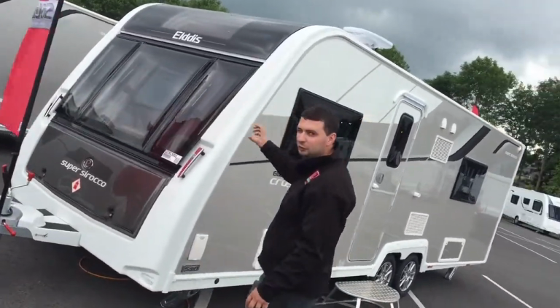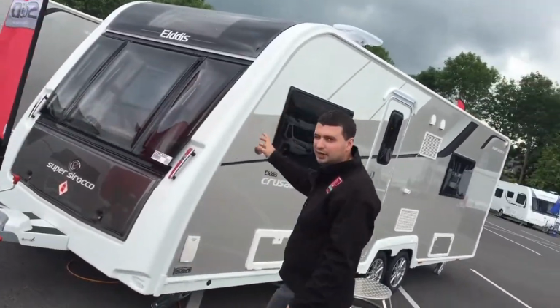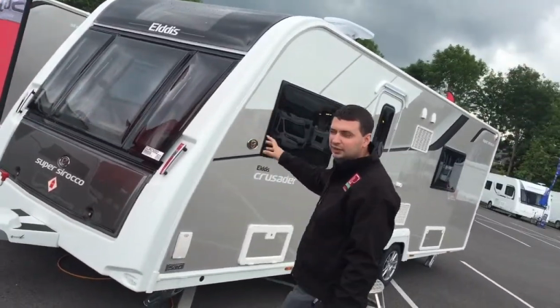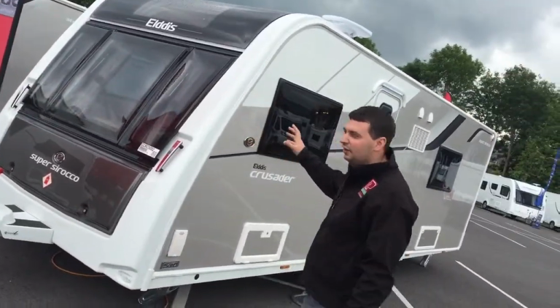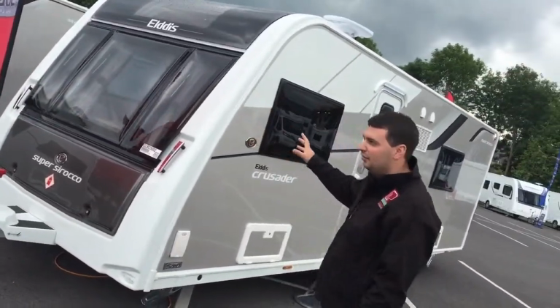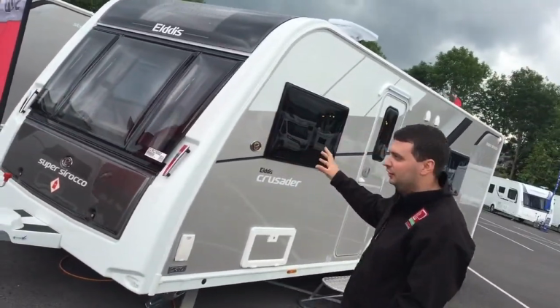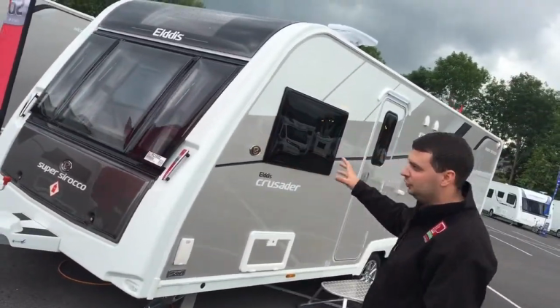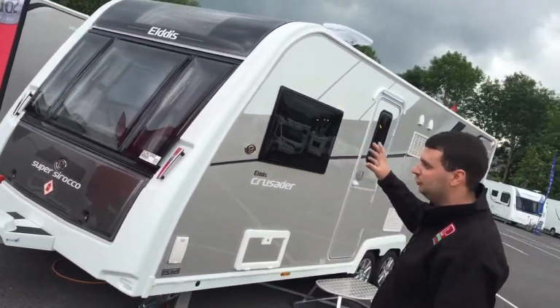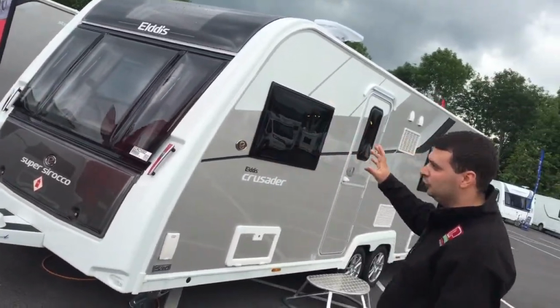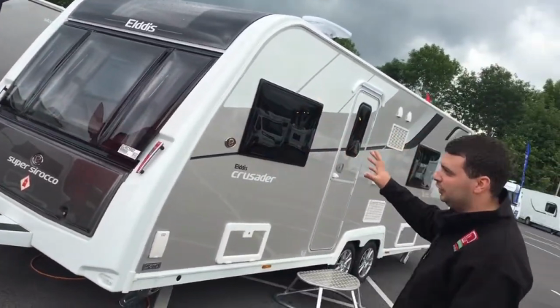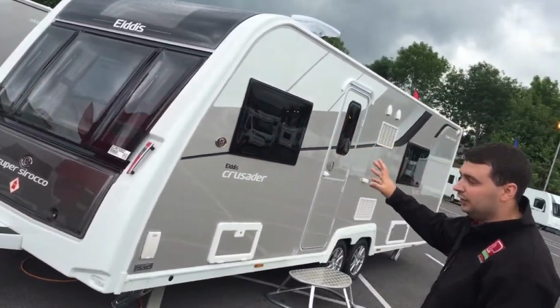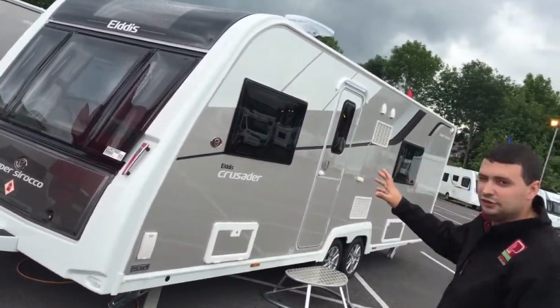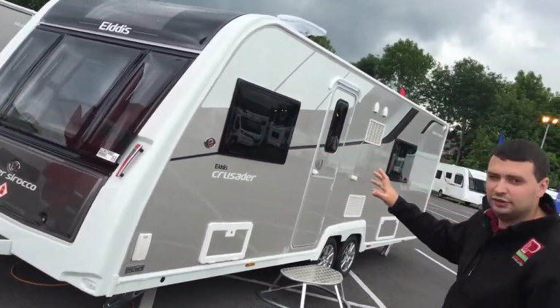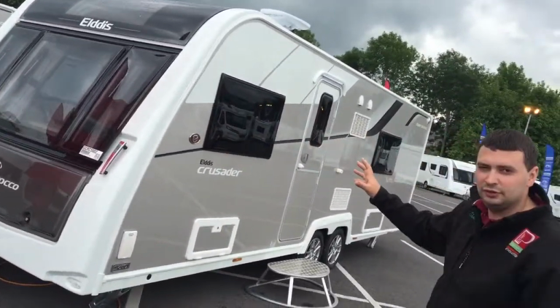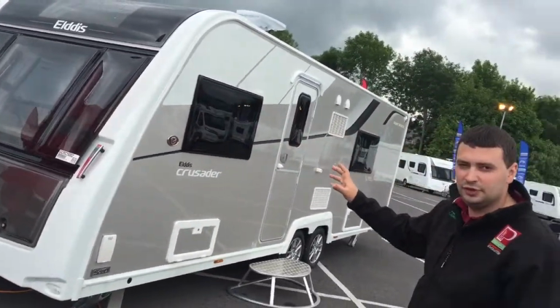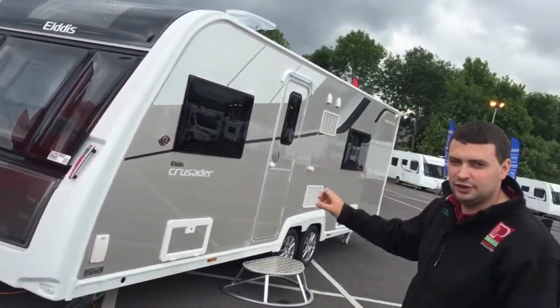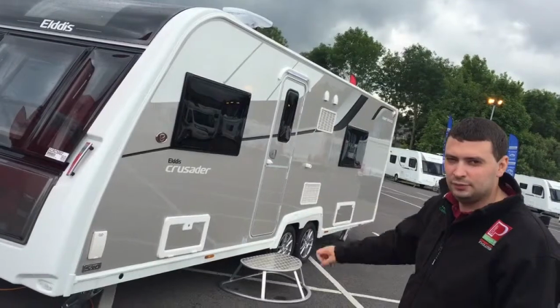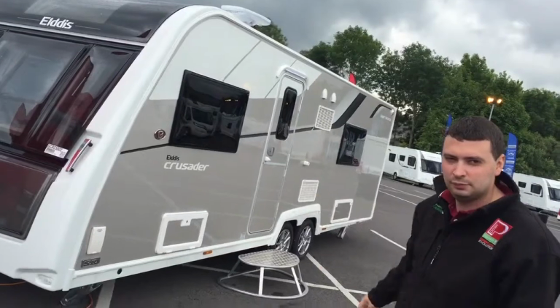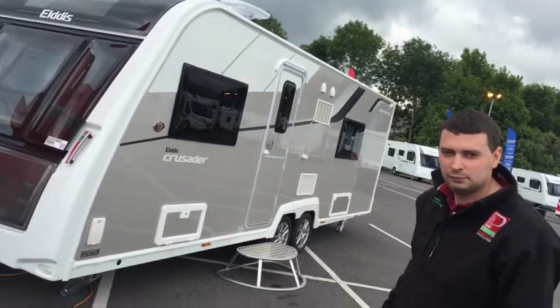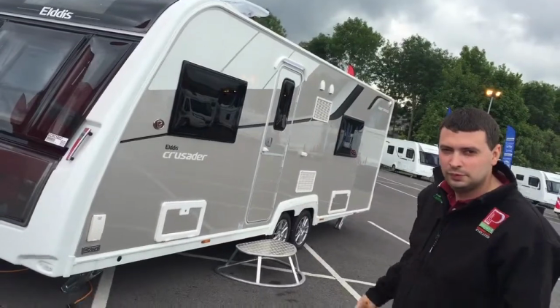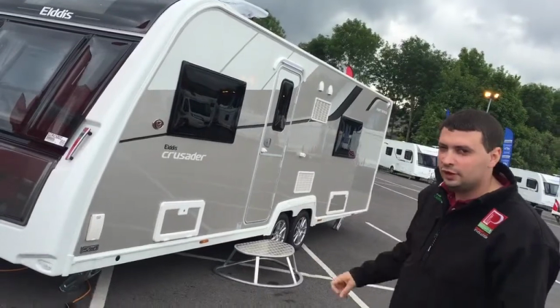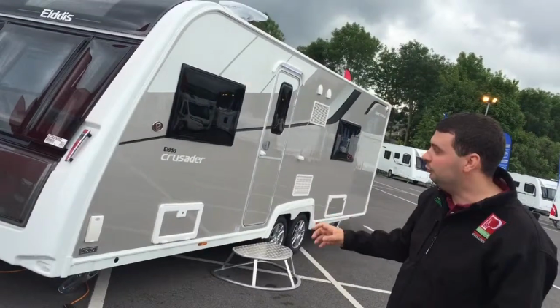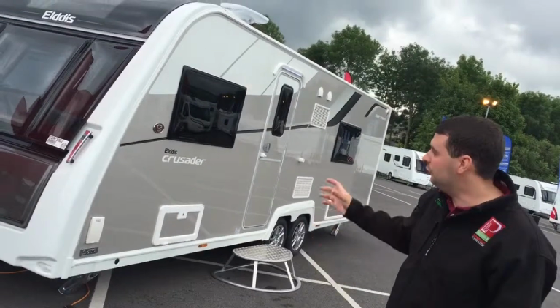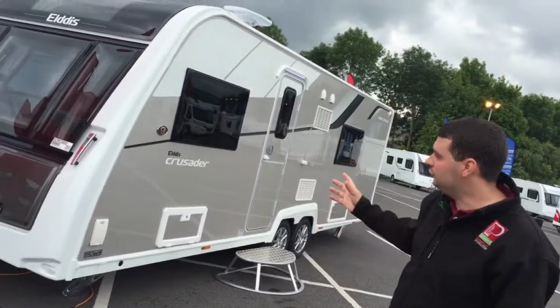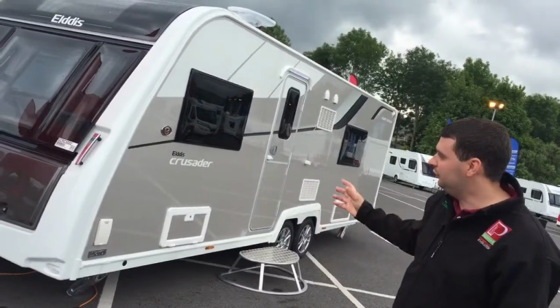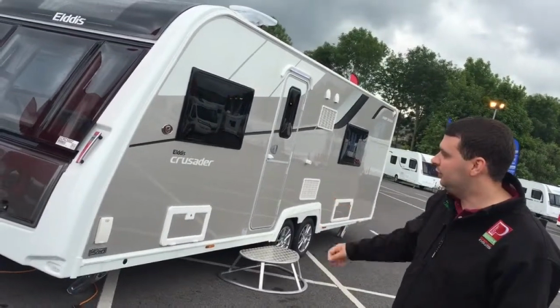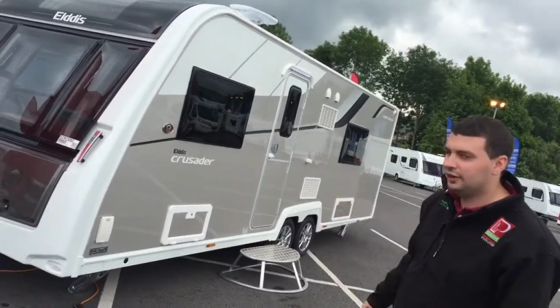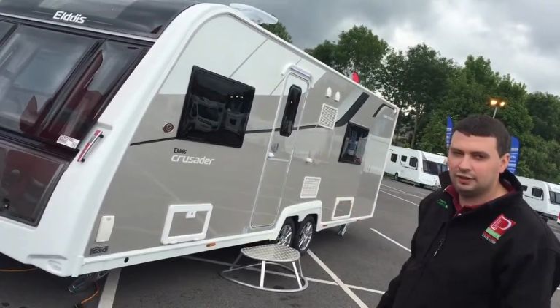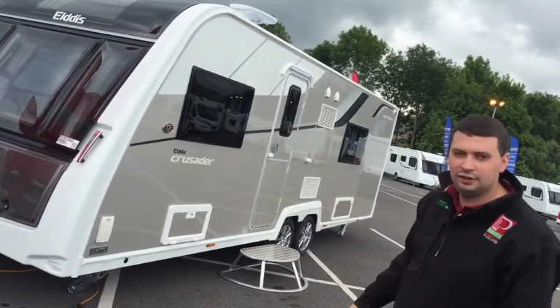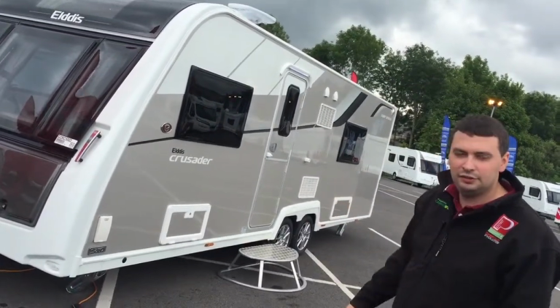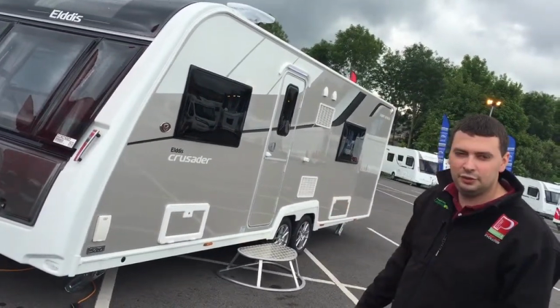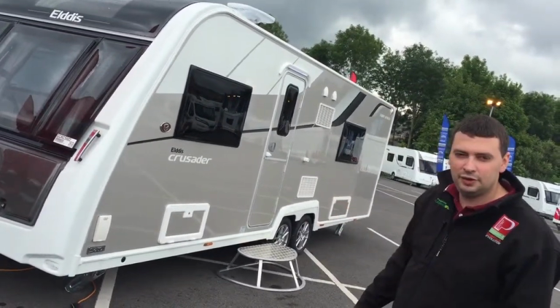Now to me this caravan looks really exciting for this year. Come to Green Trees, take a look and see what you think.